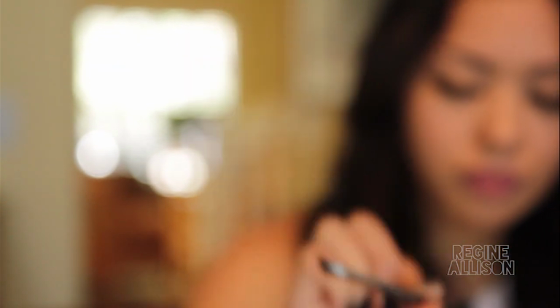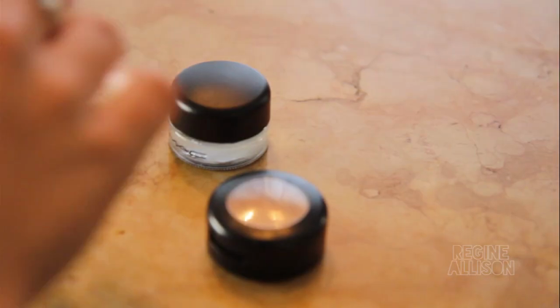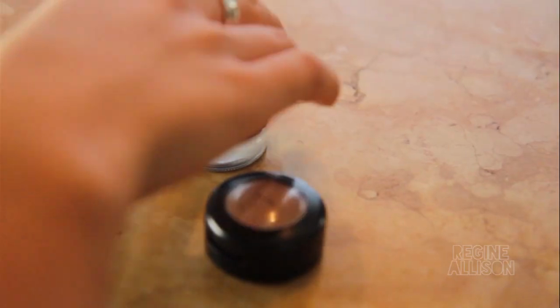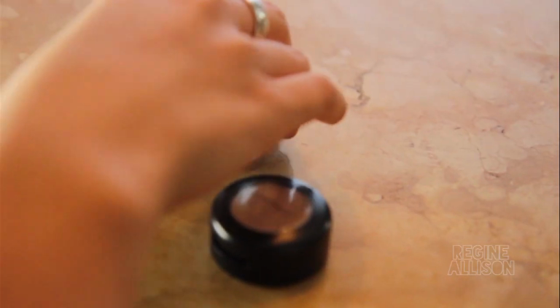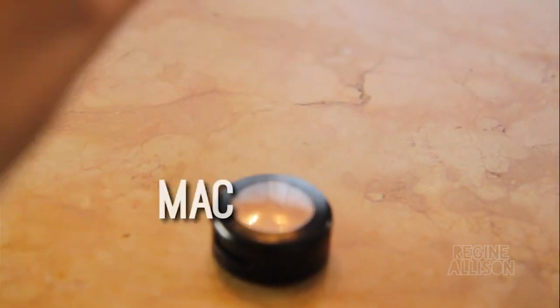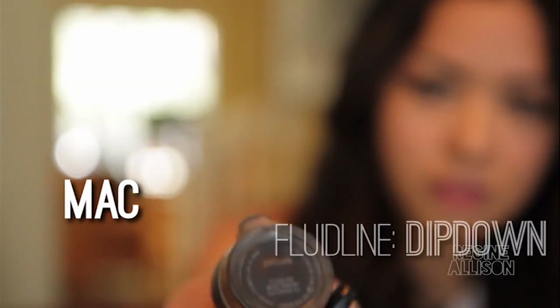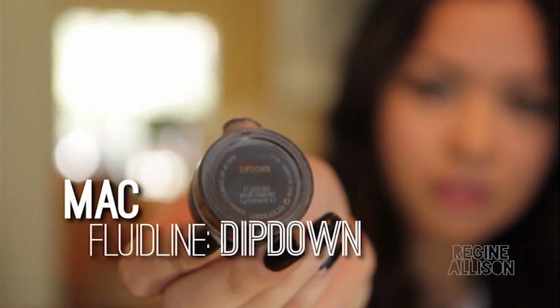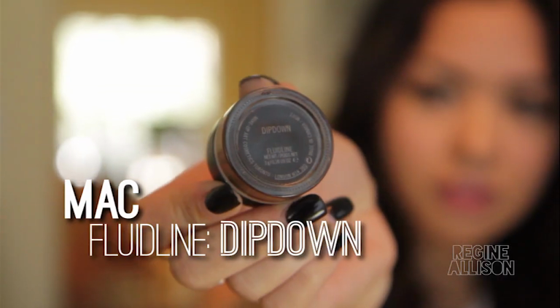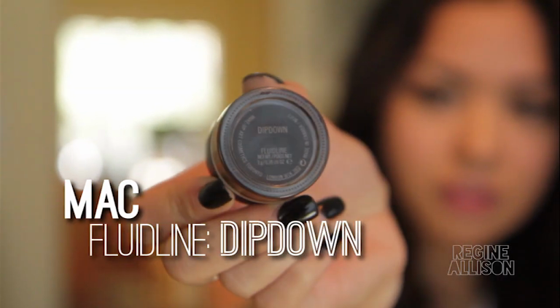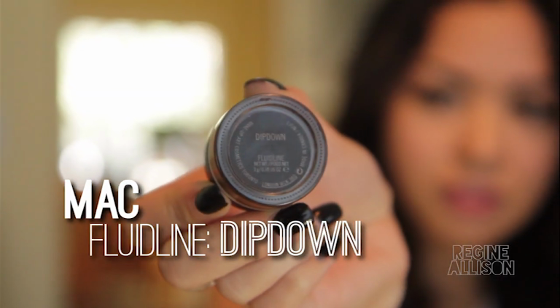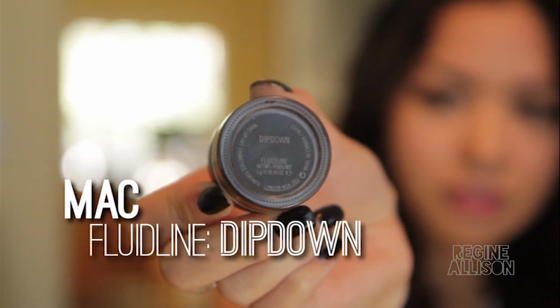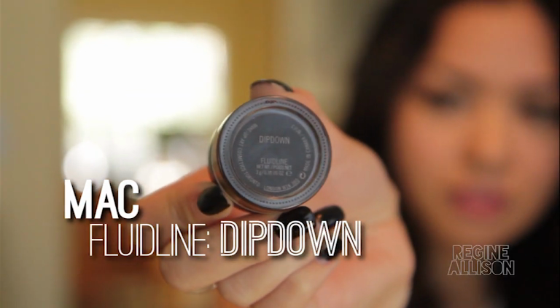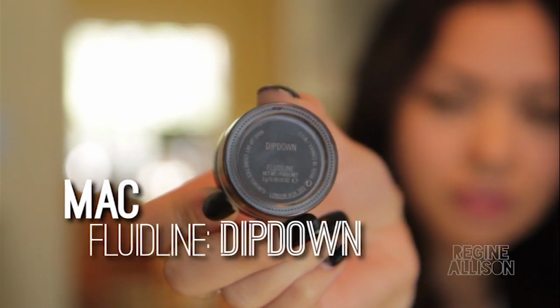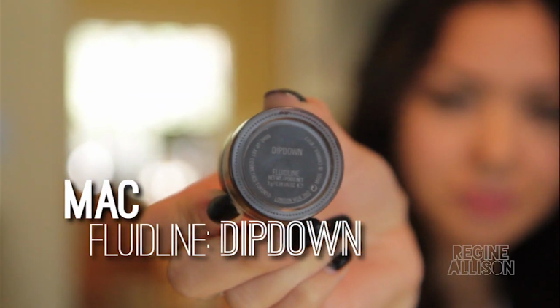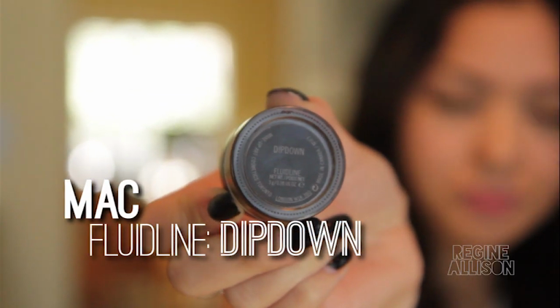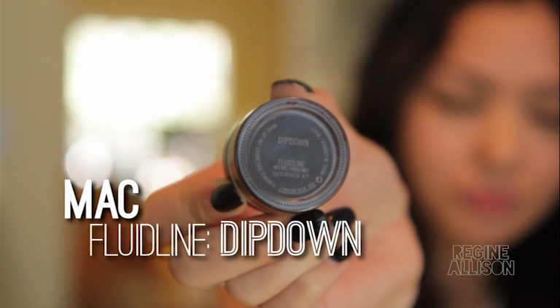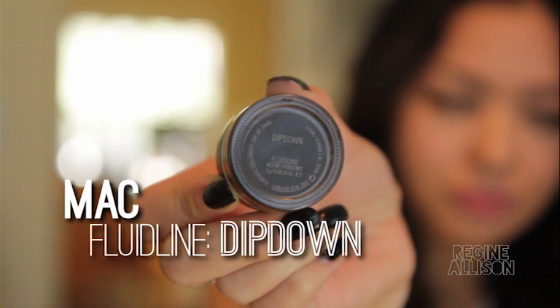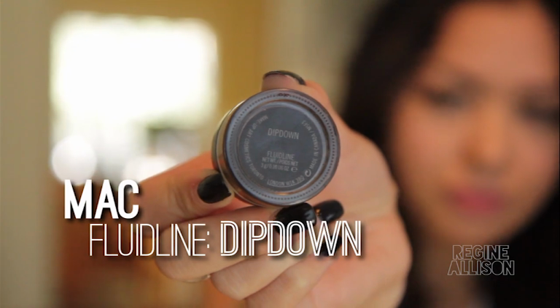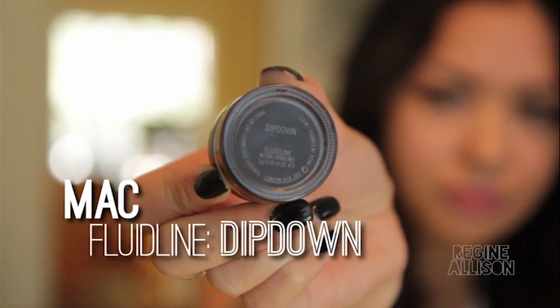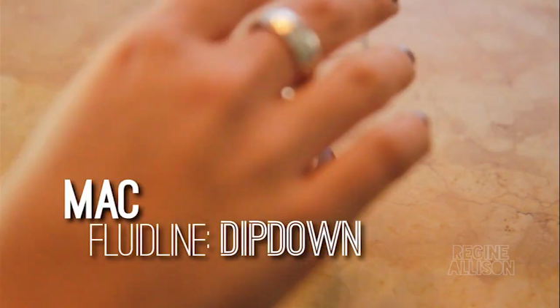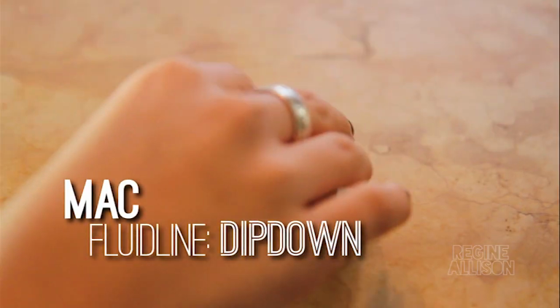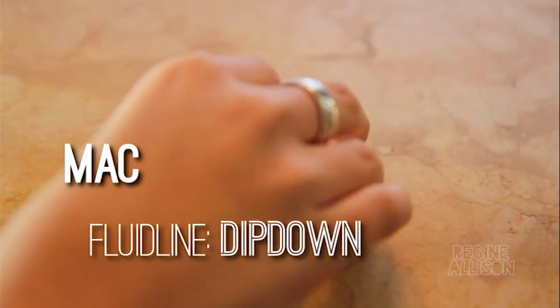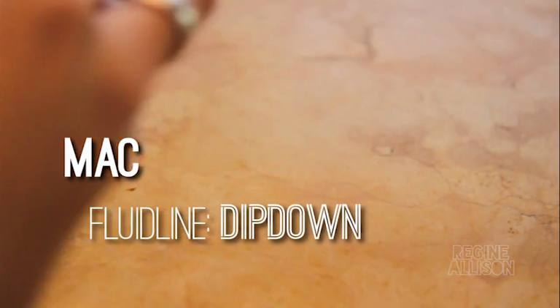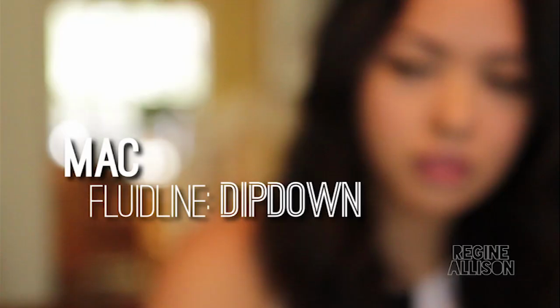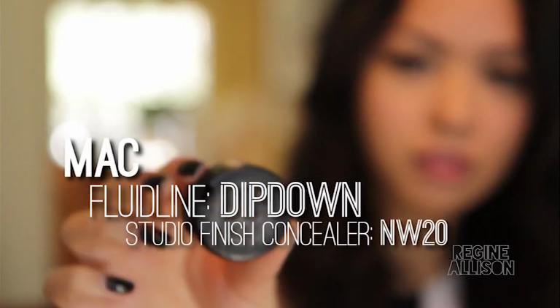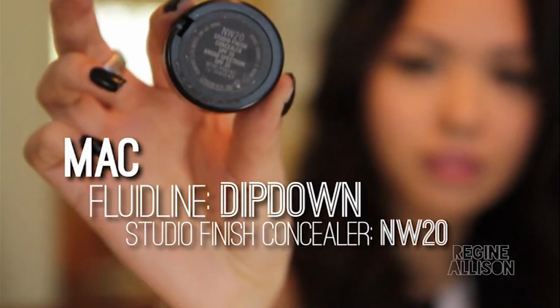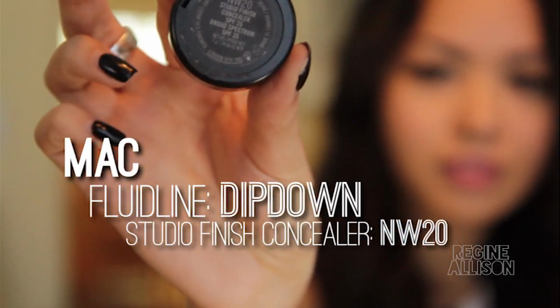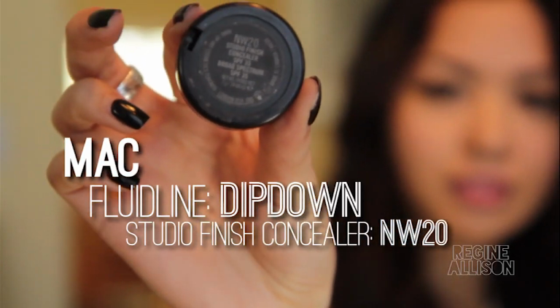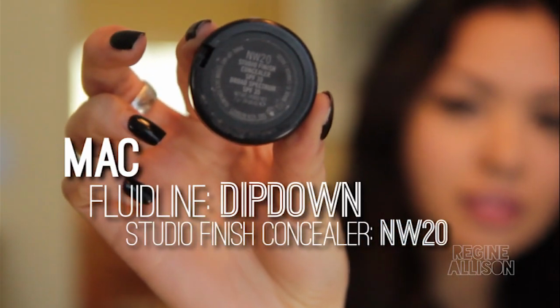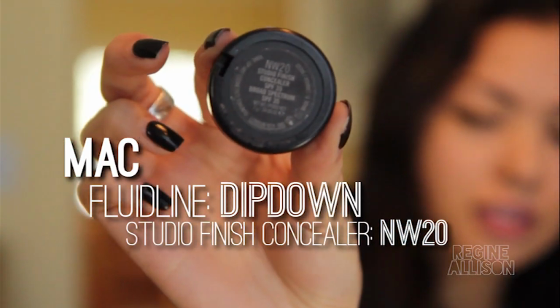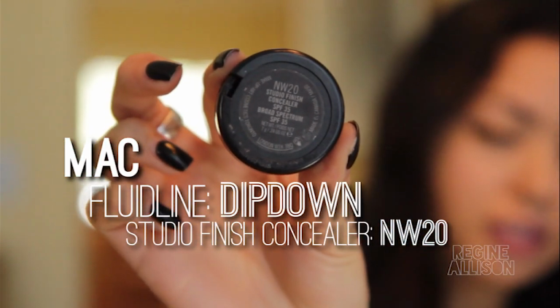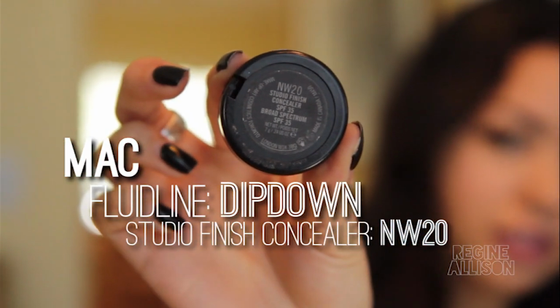To fill in my brows, I use MAC's Fluidline in Dip Down, and the concealer I use is MAC Studio Finish Concealer in NW20.